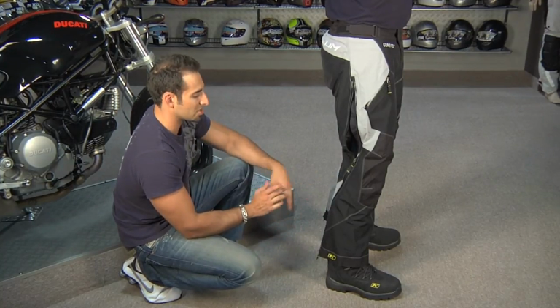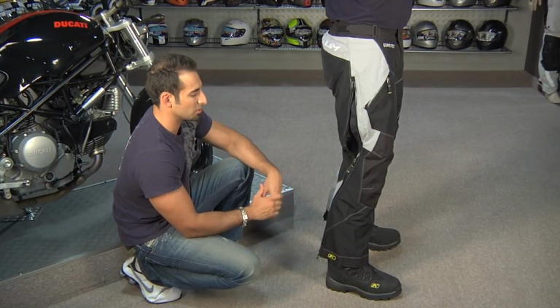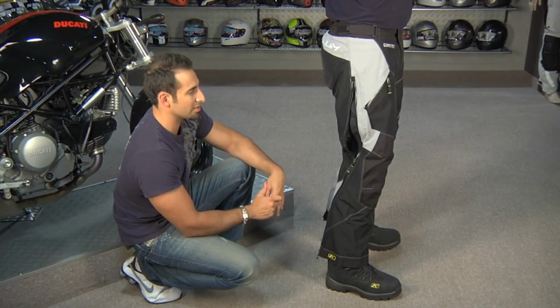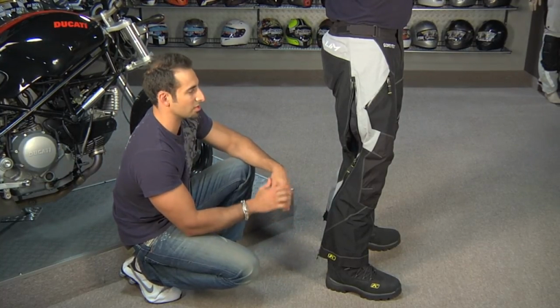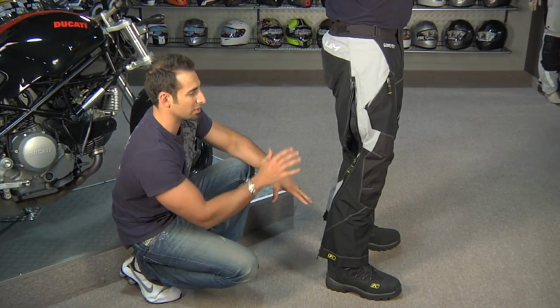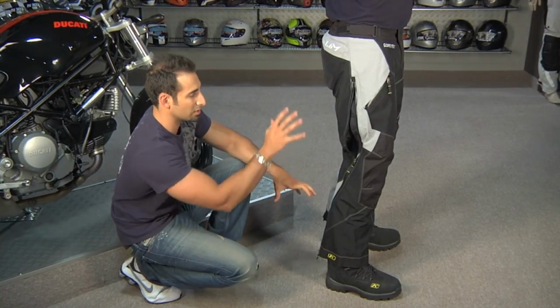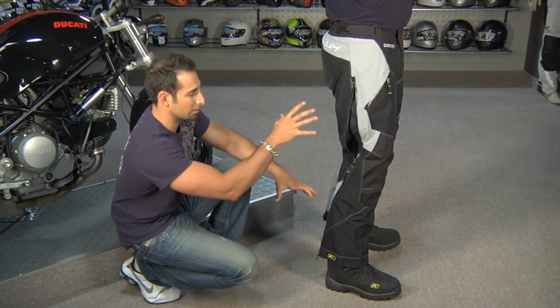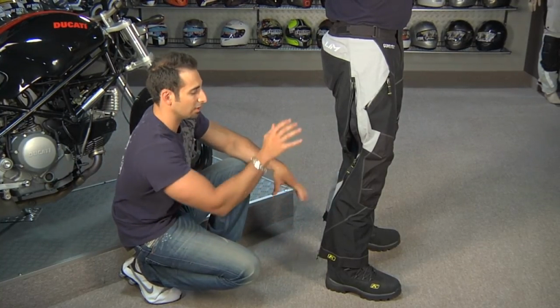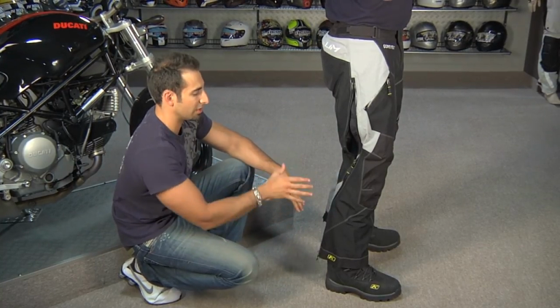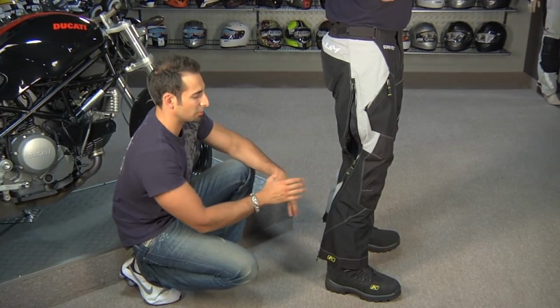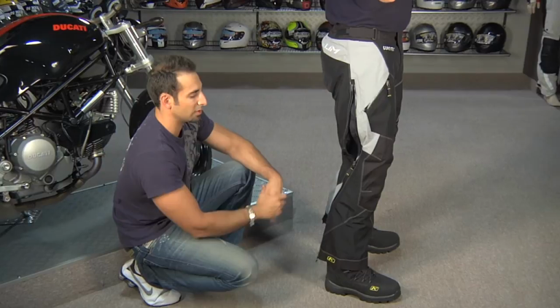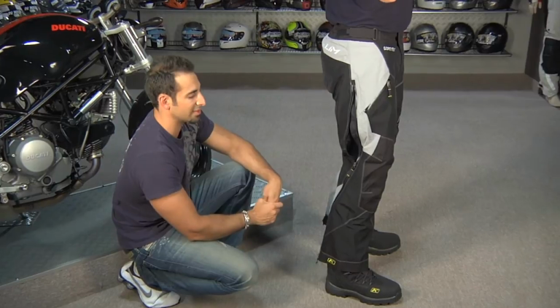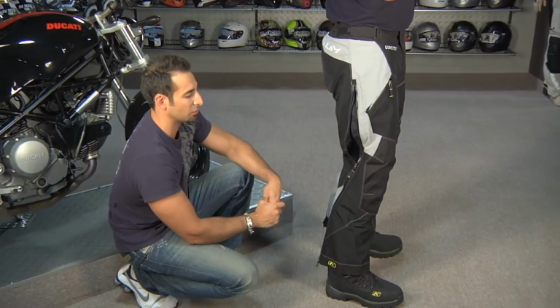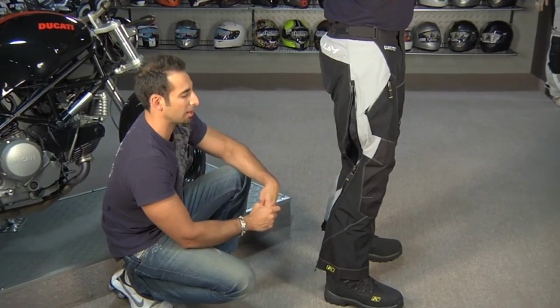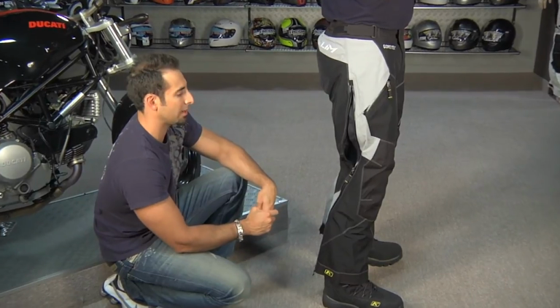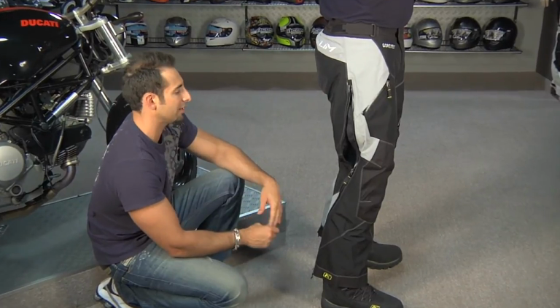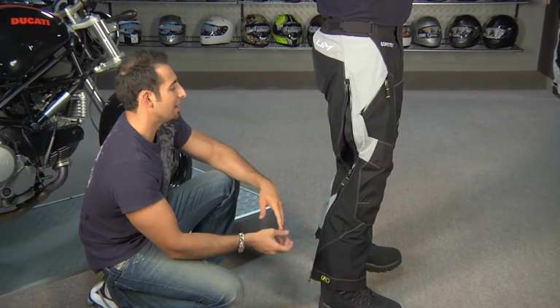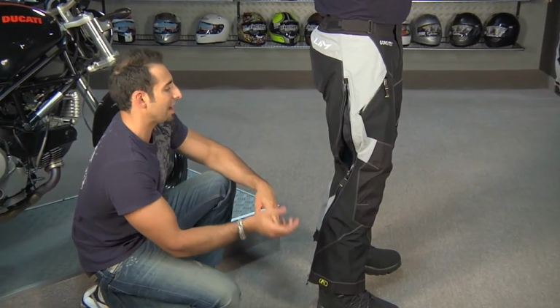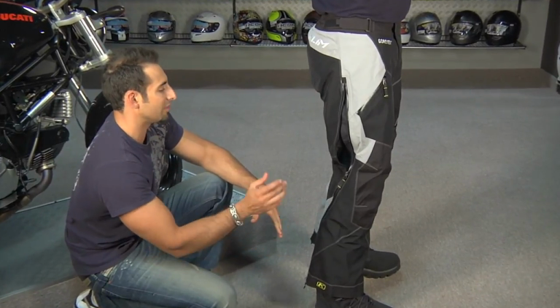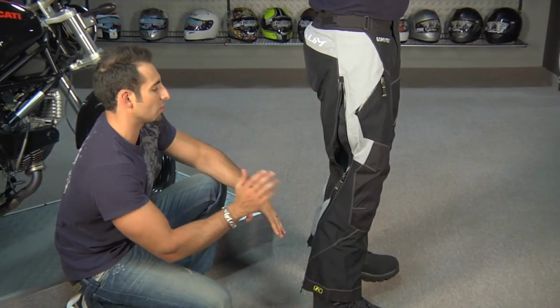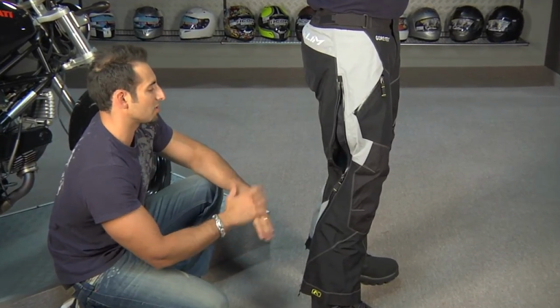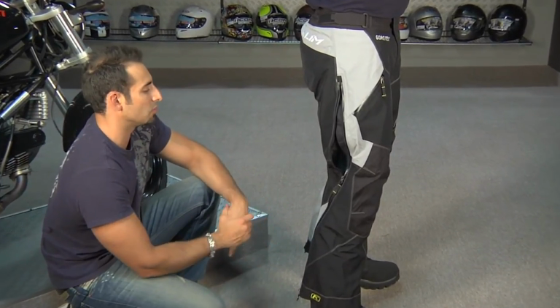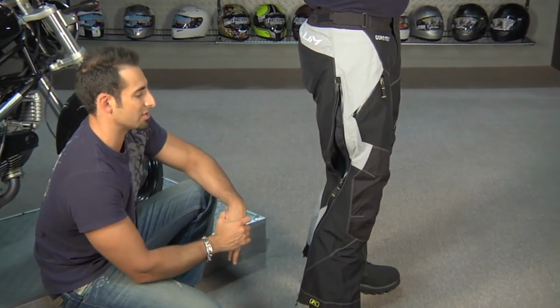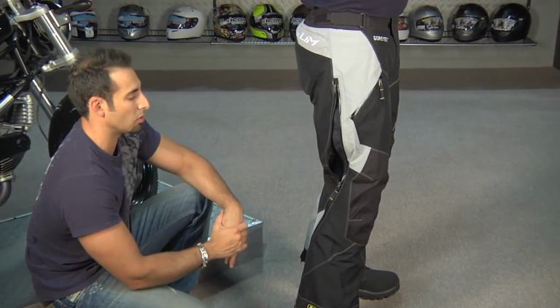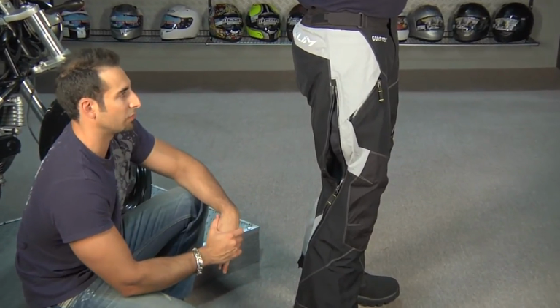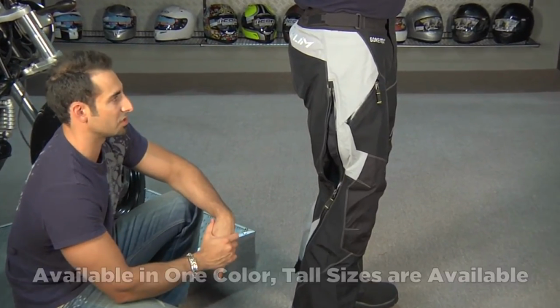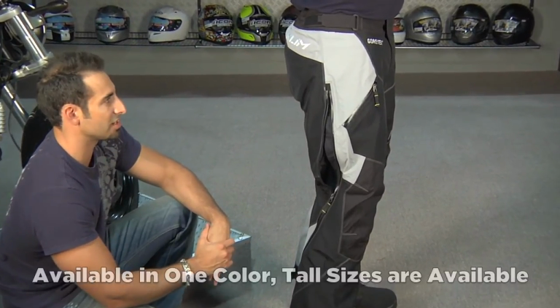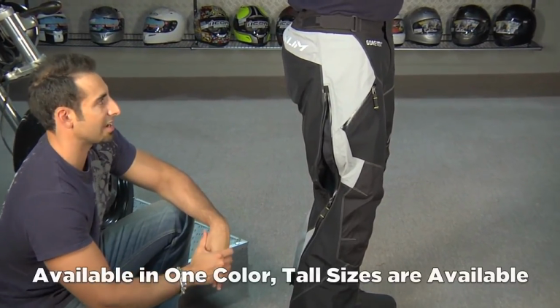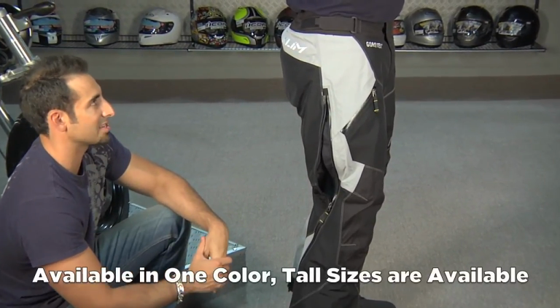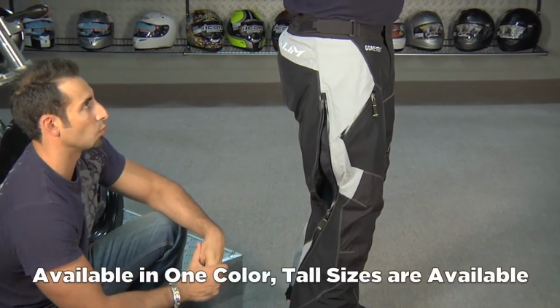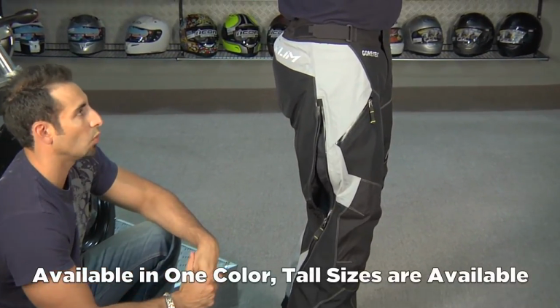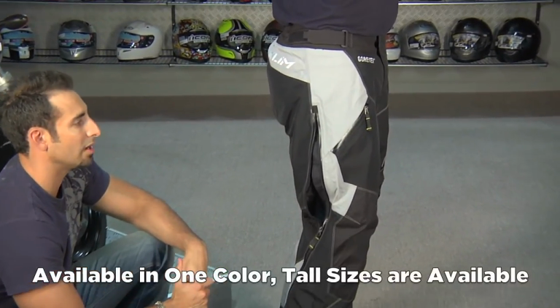This is the only color available in this Freeride Pant, and there's also a tall version as well.